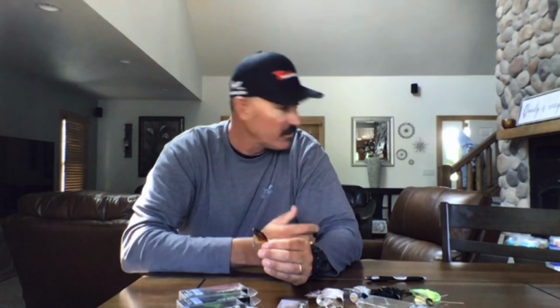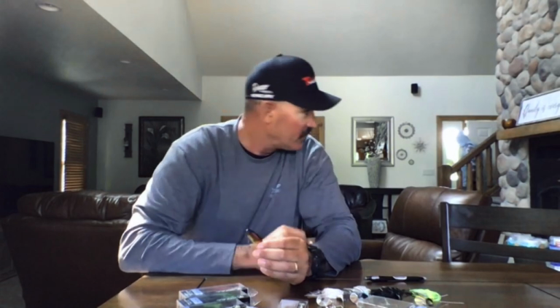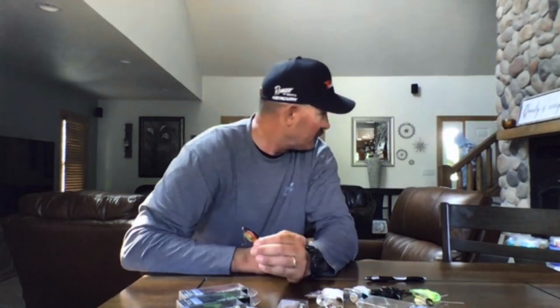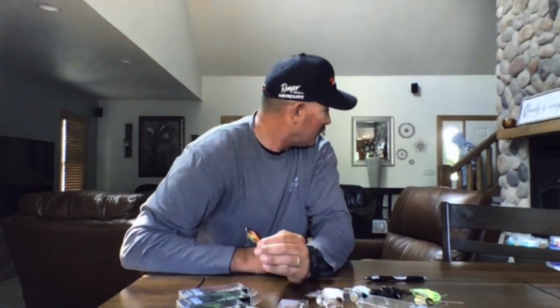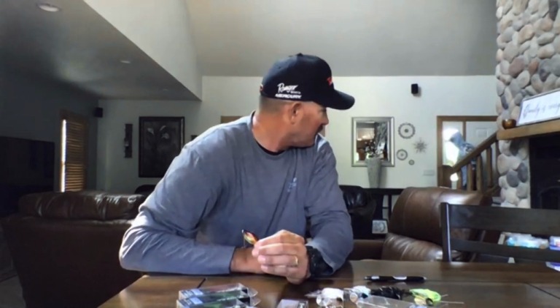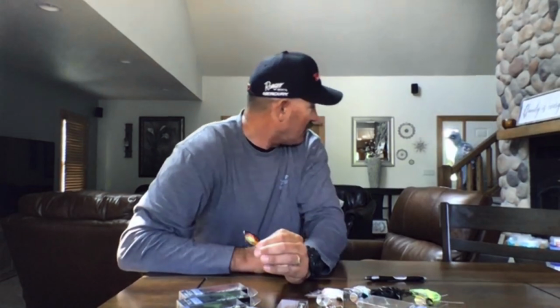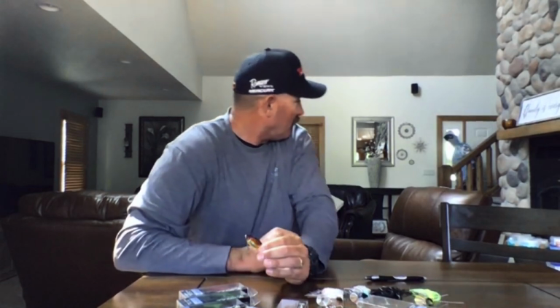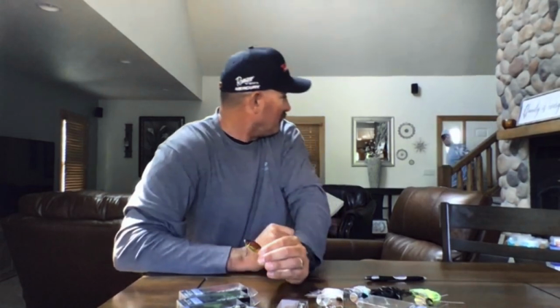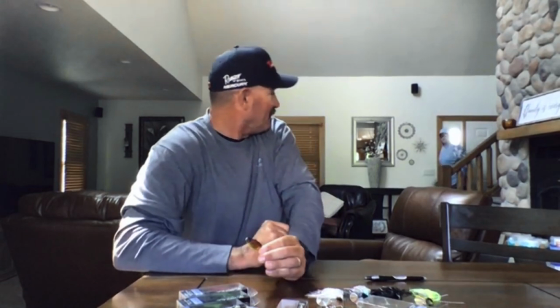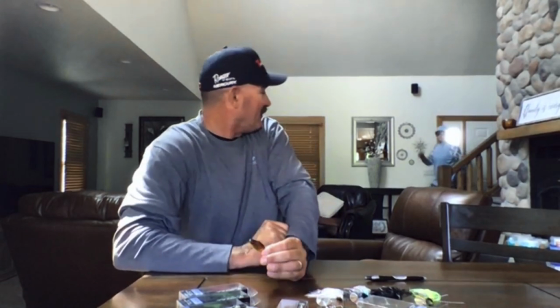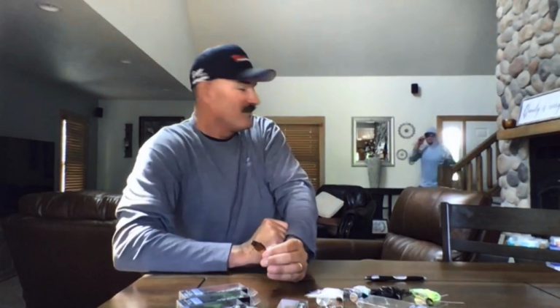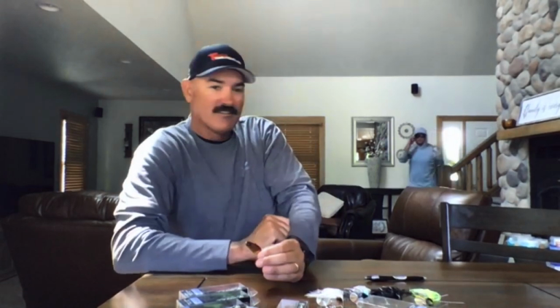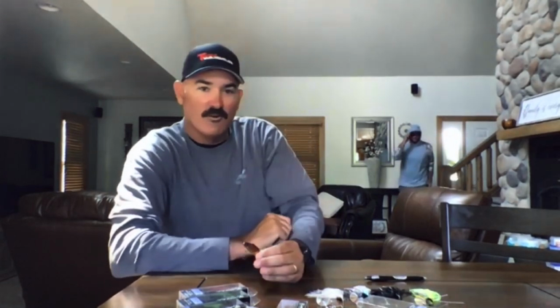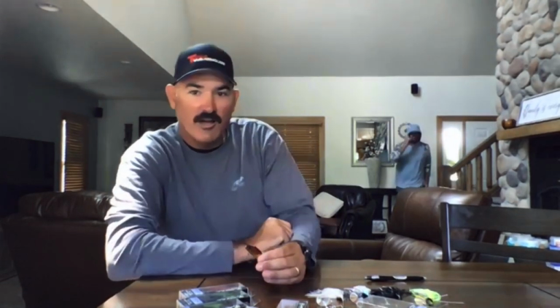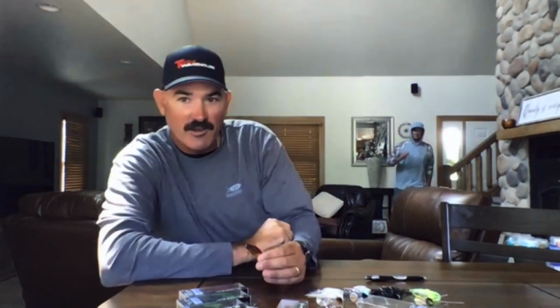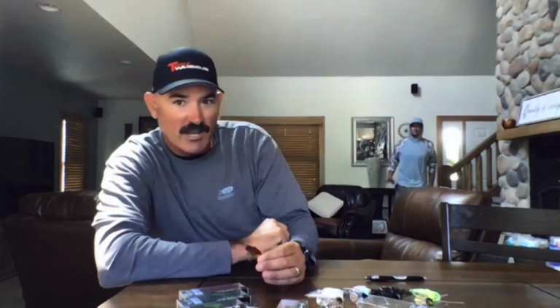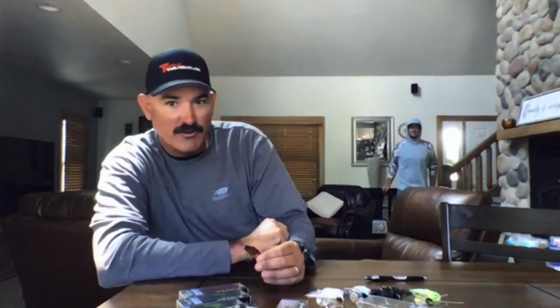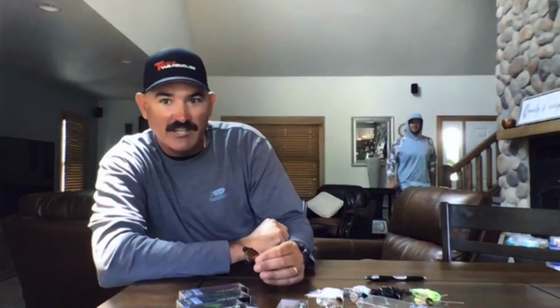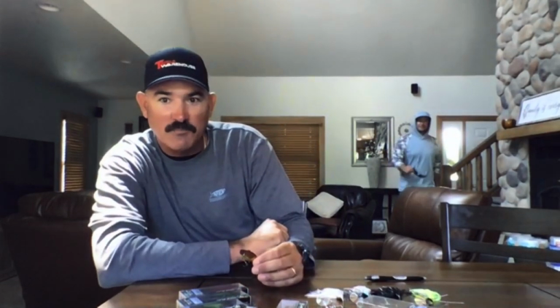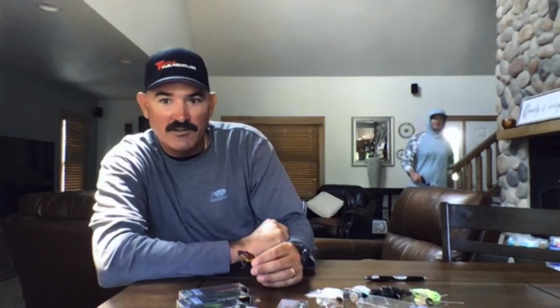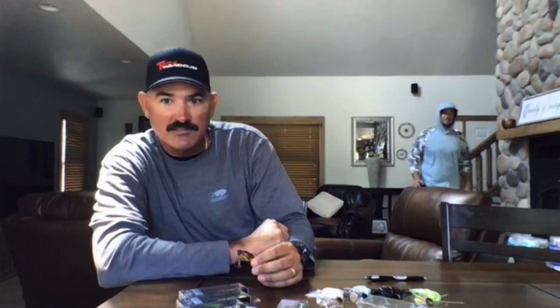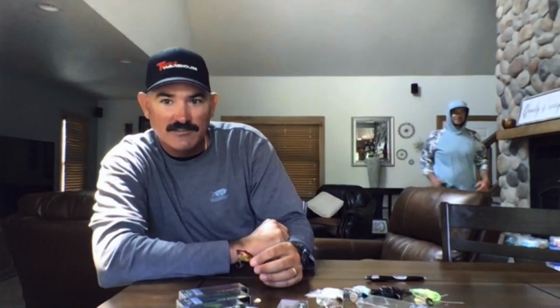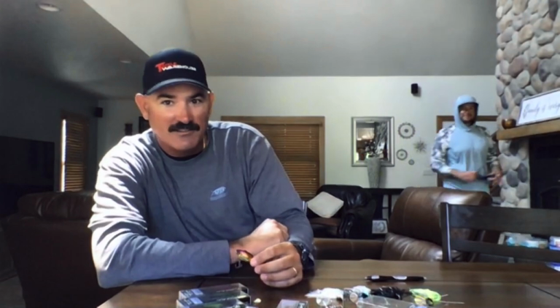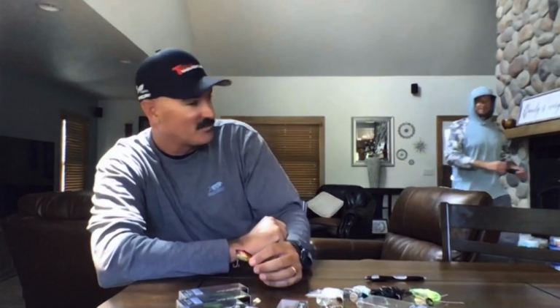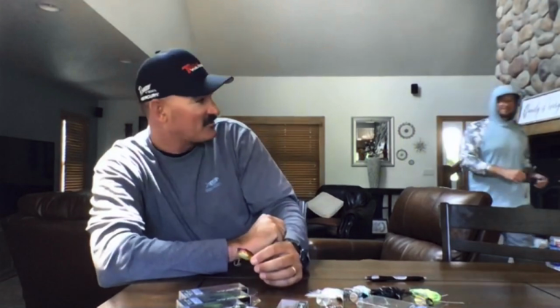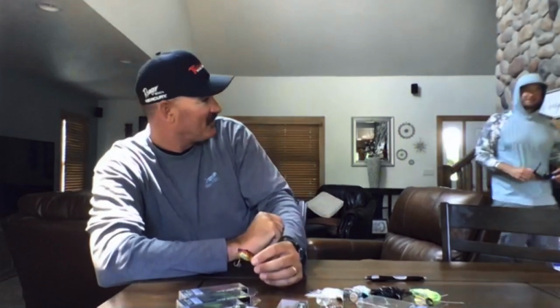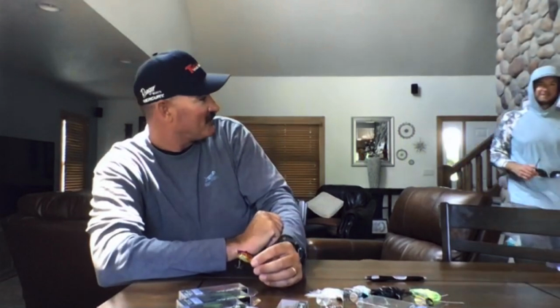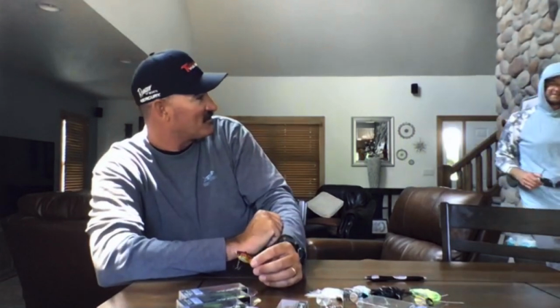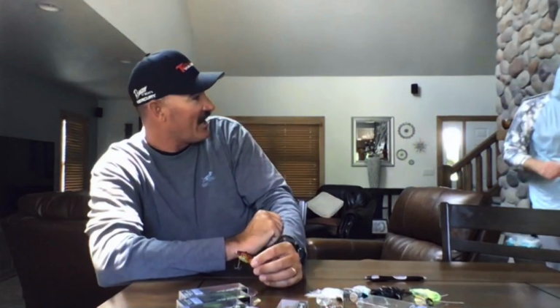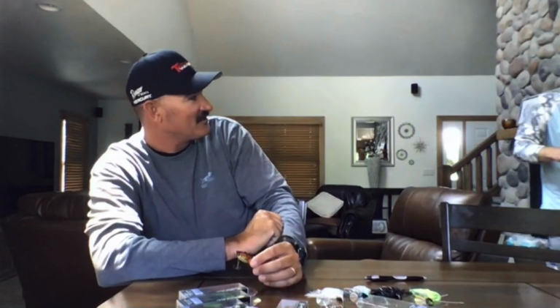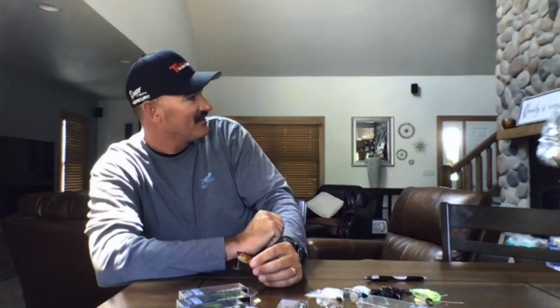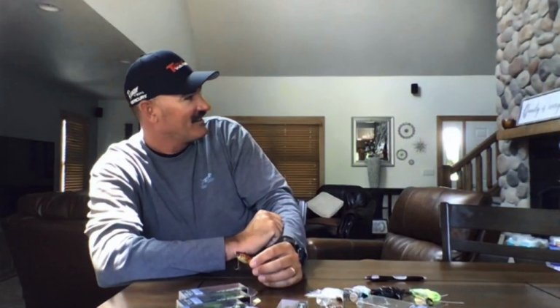Hold on — do you have time for a guest appearance? We got Todd stopping by as a special guest.